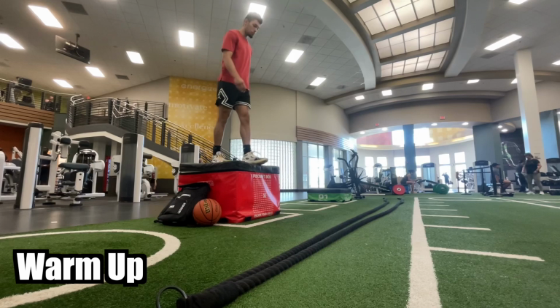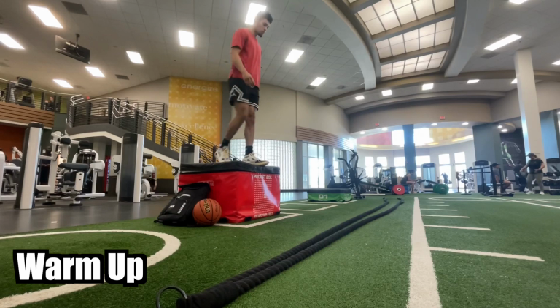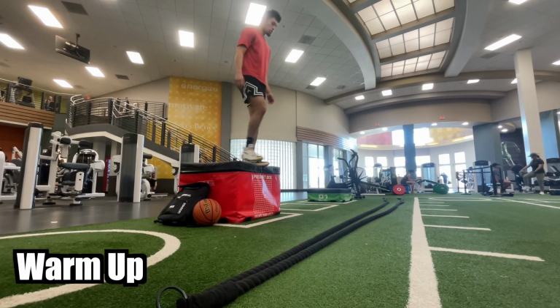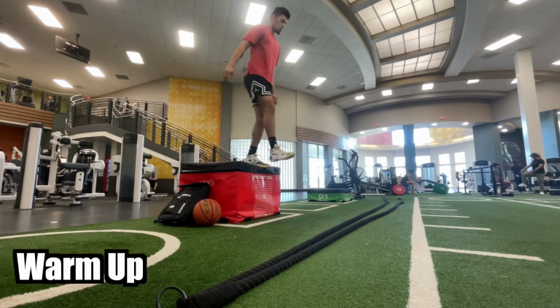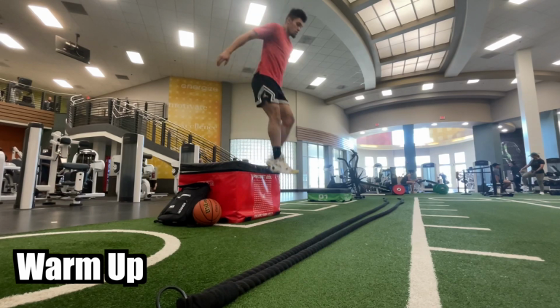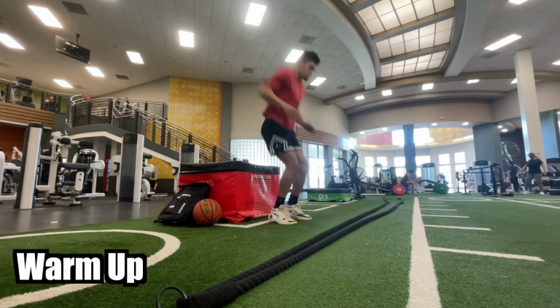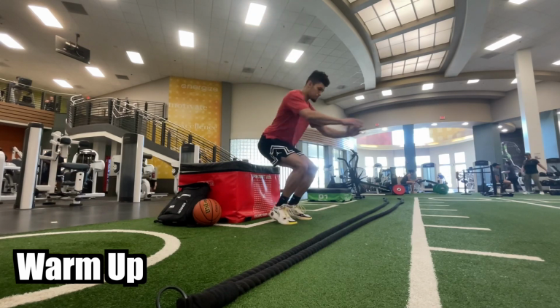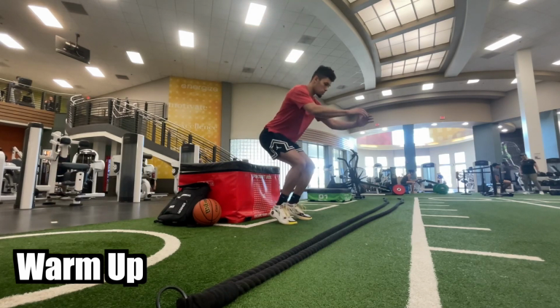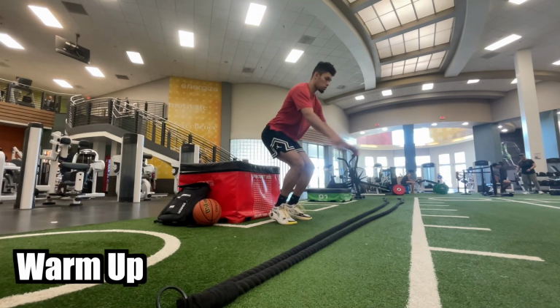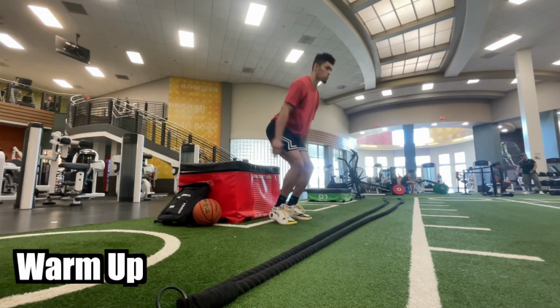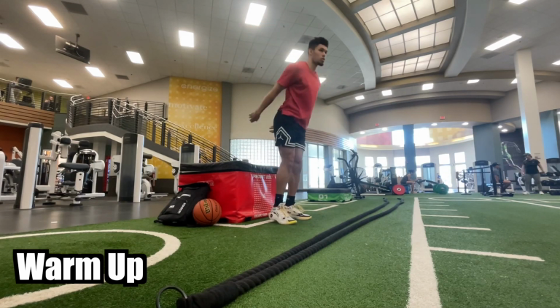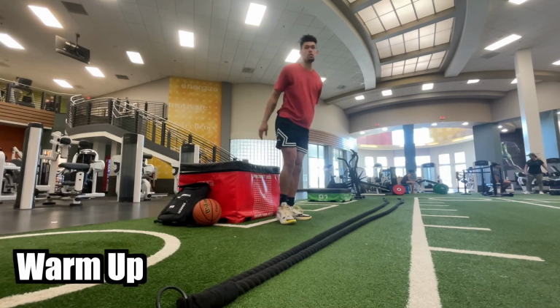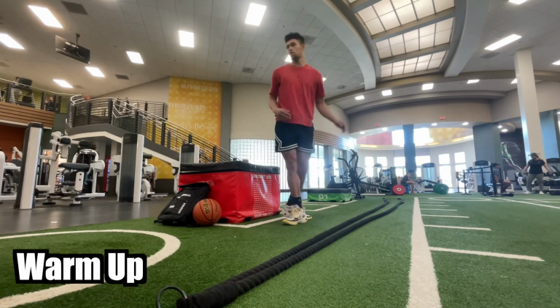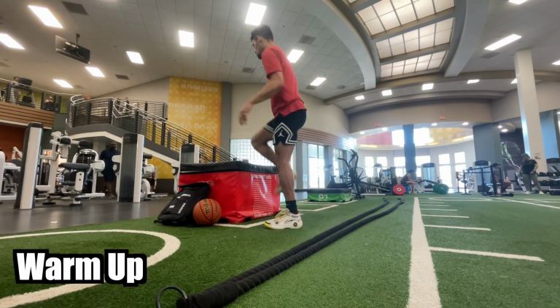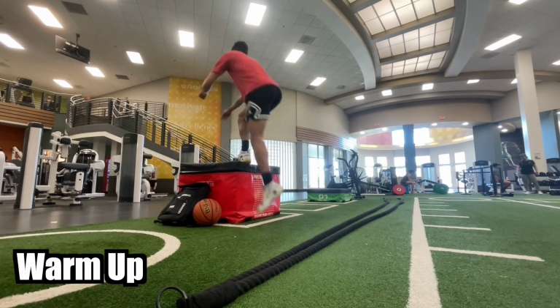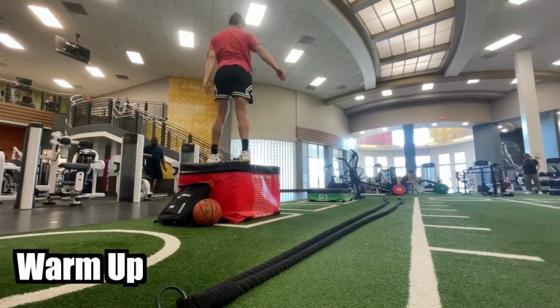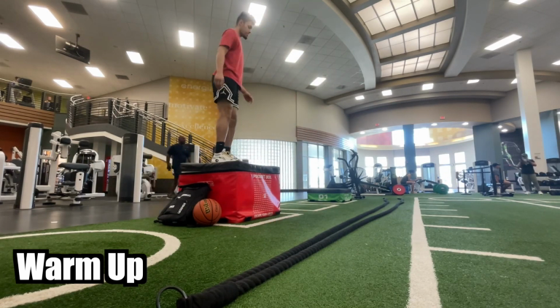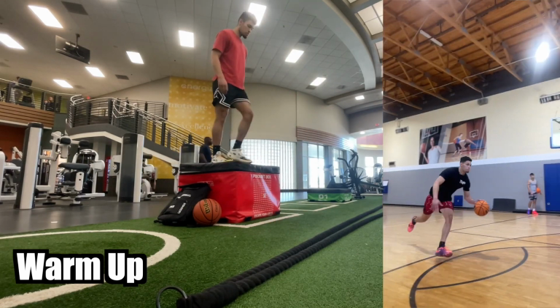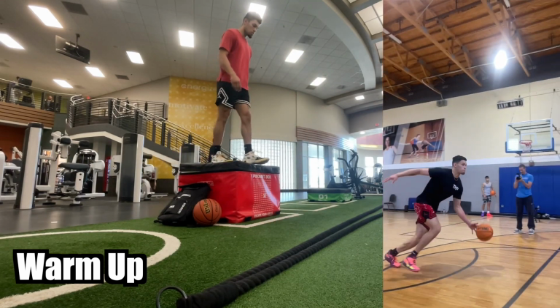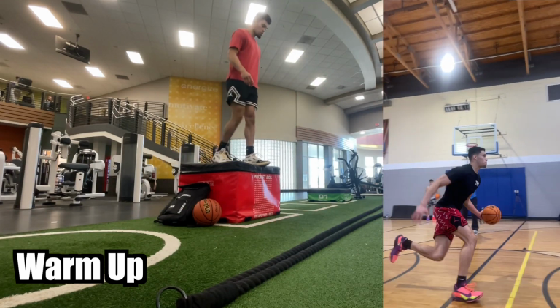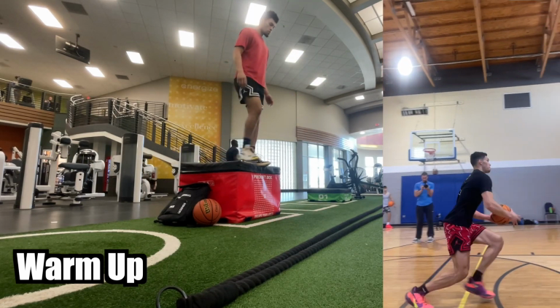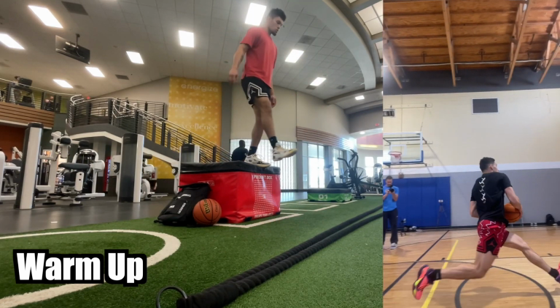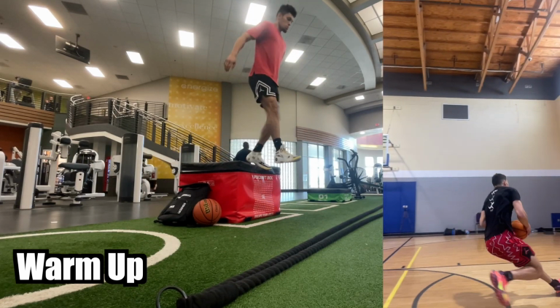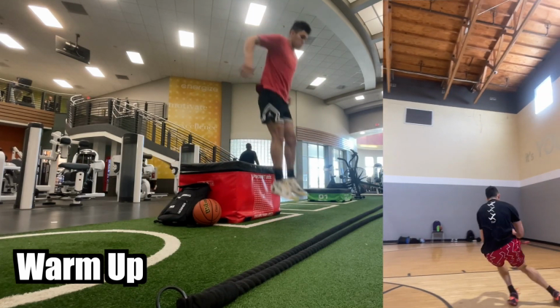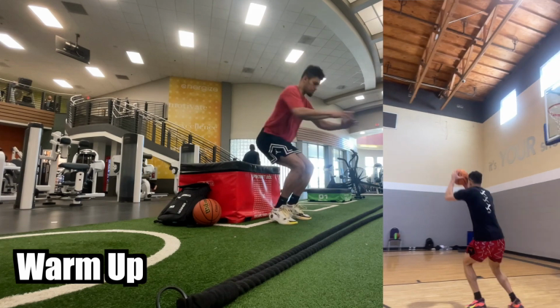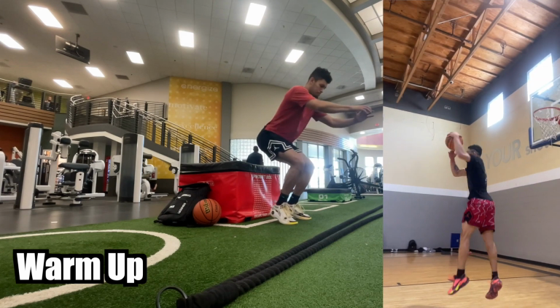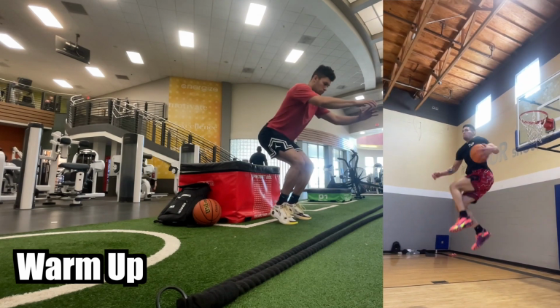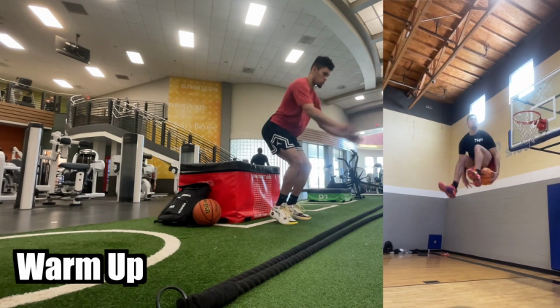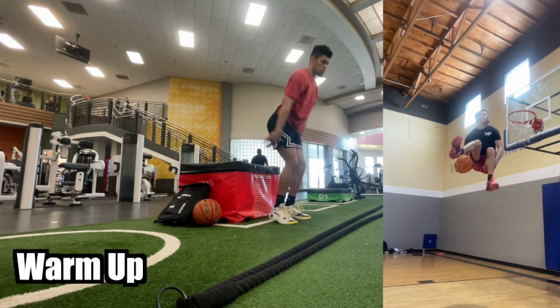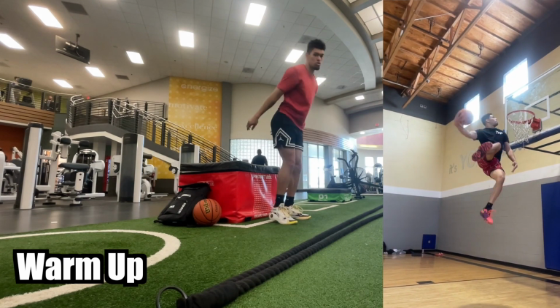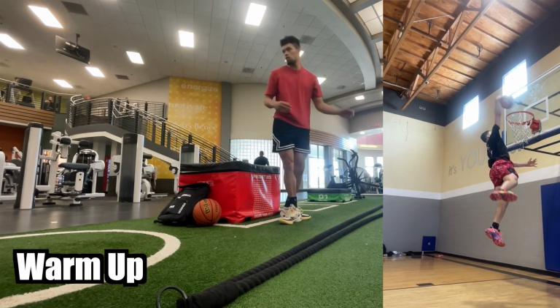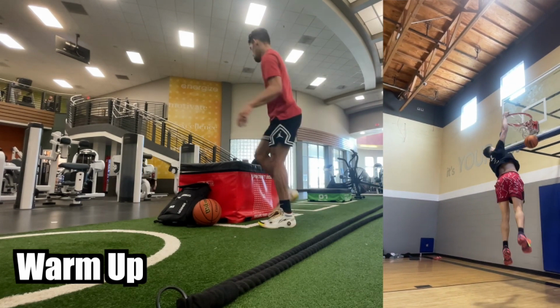What is up YouTube? Welcome back to another video. Today I'm going to be trying to hit a 360 under both, which is this dunk right here.